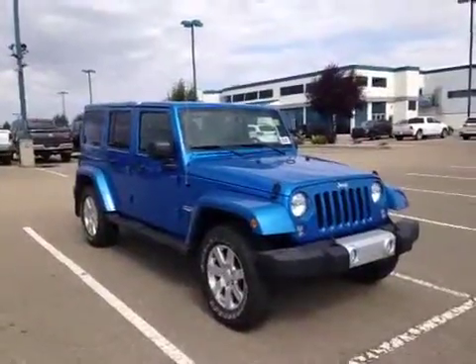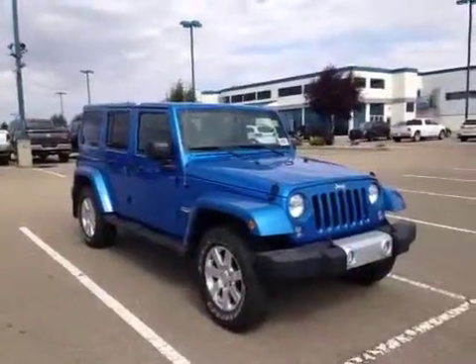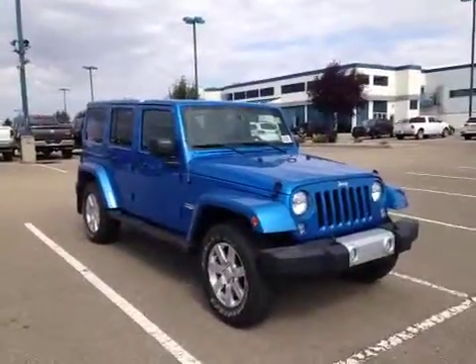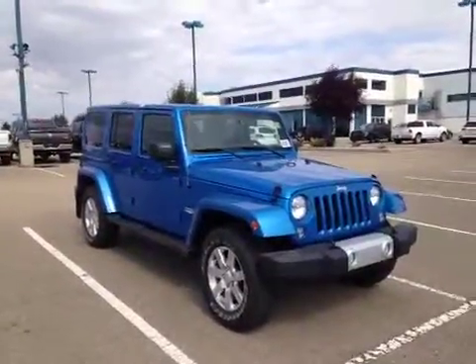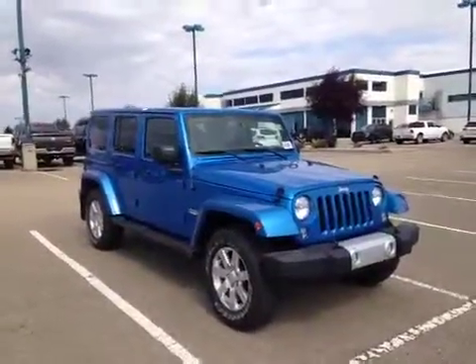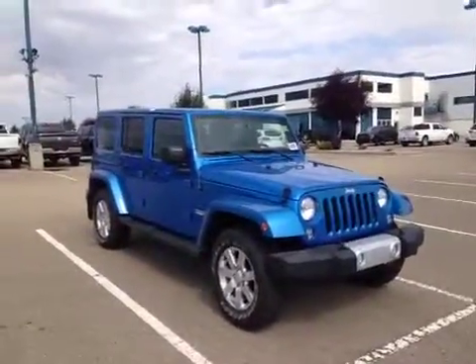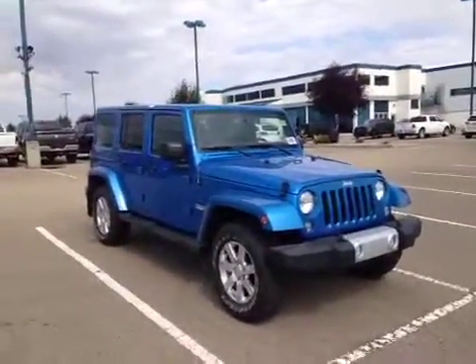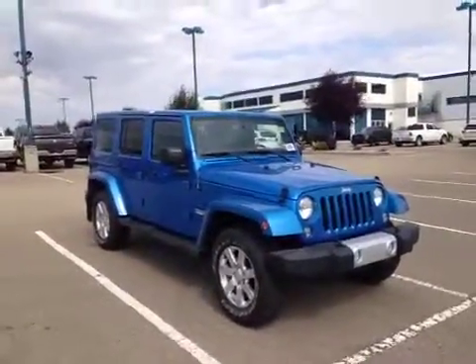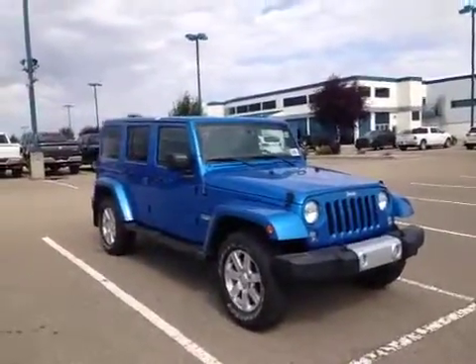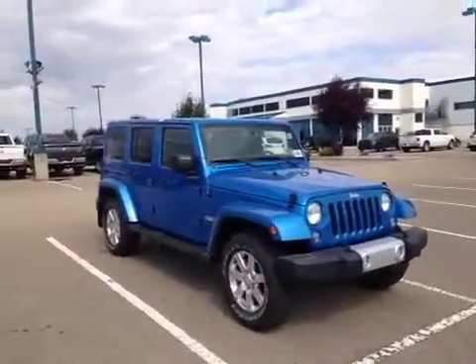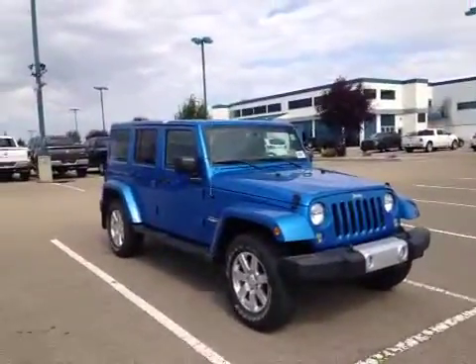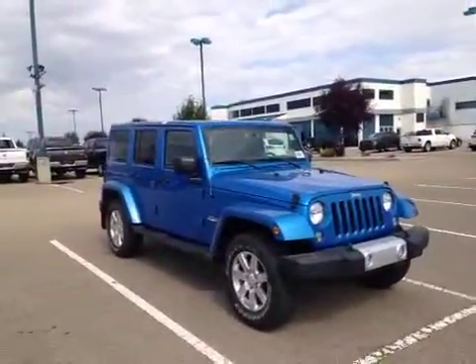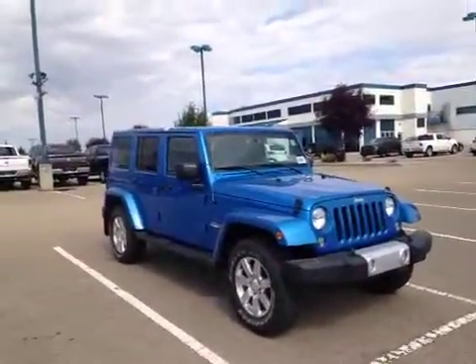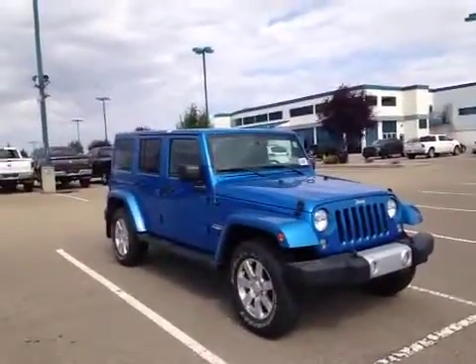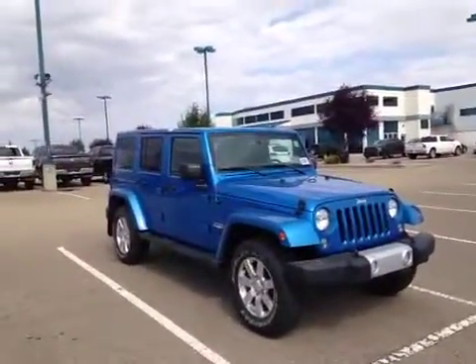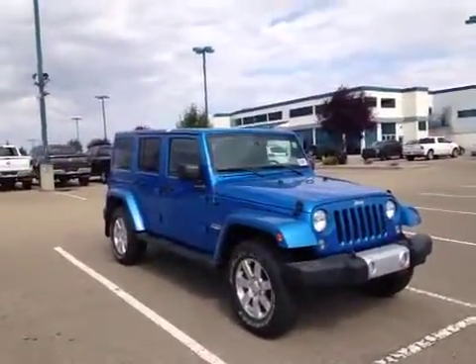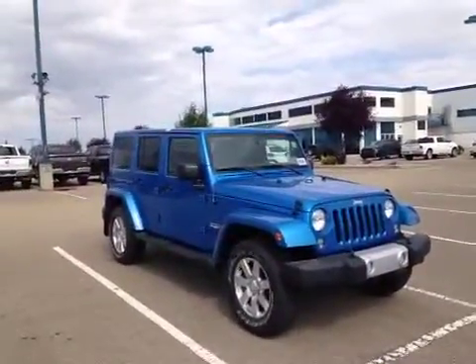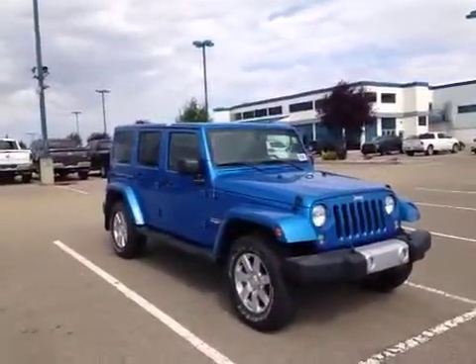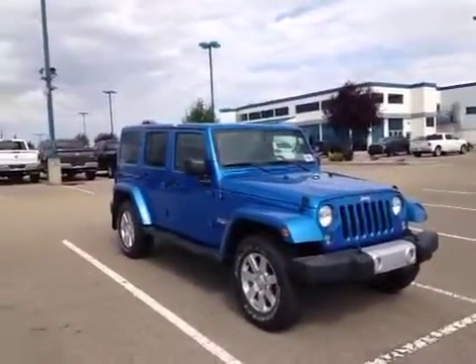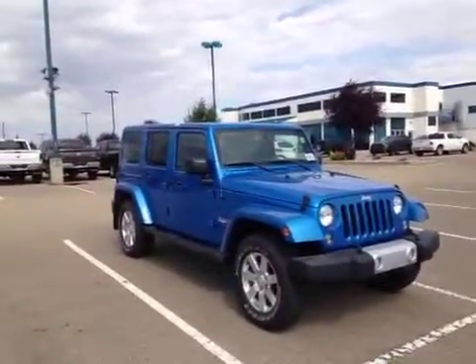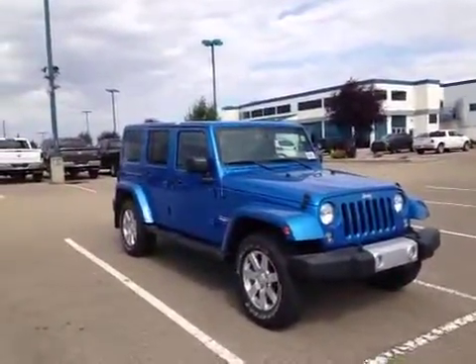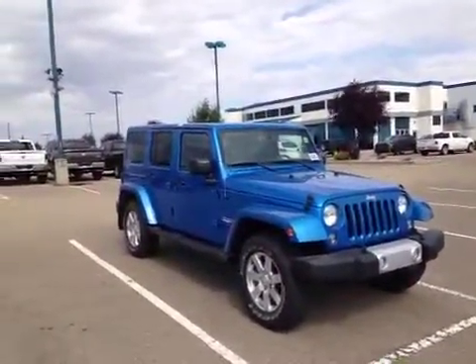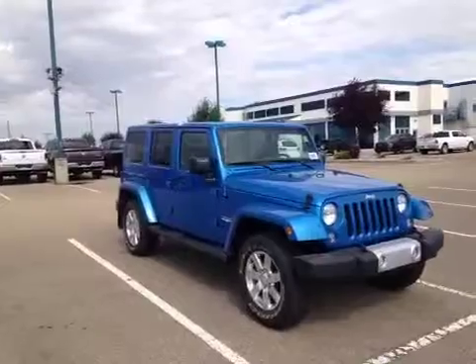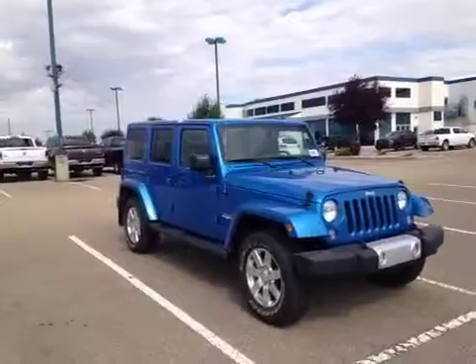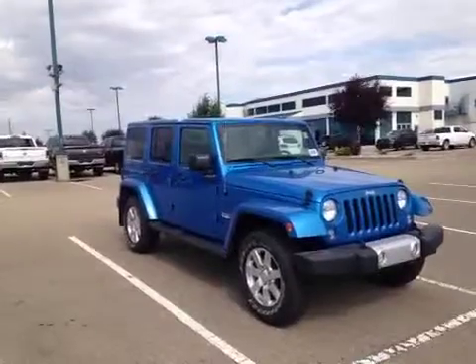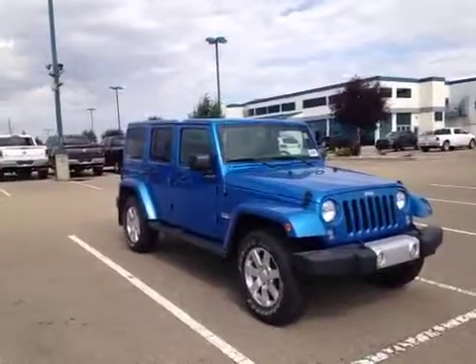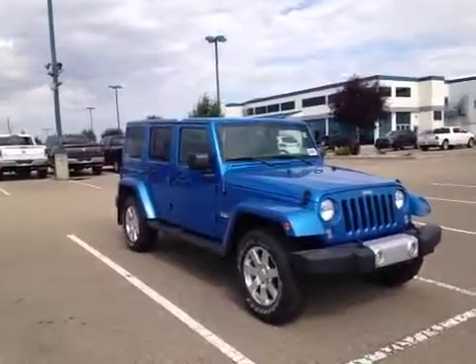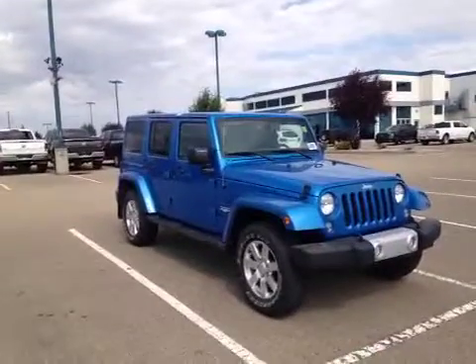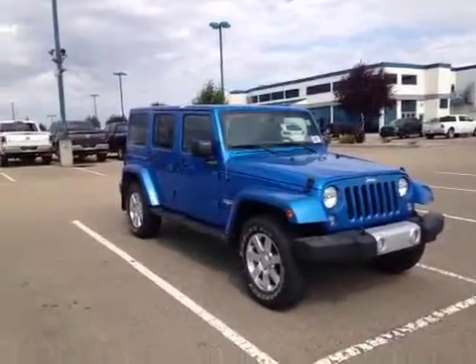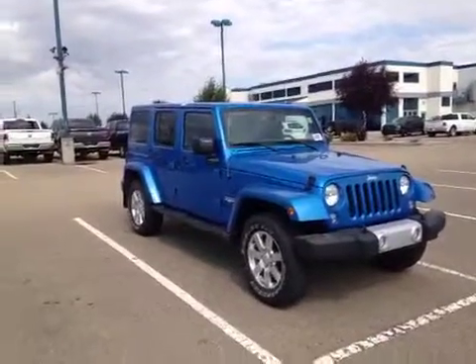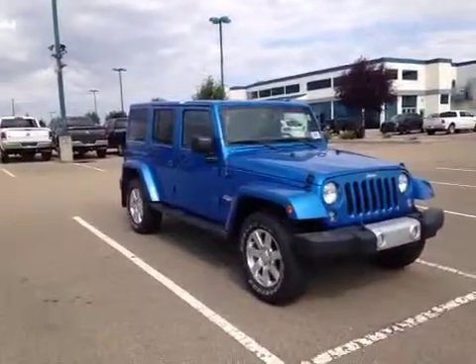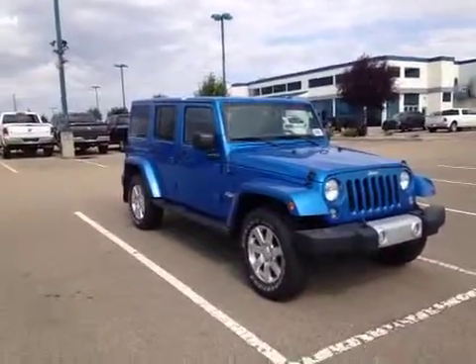Today we are proud to present to you this 2014 Jeep Wrangler Unlimited Sahara Edition in Hydro Blue.